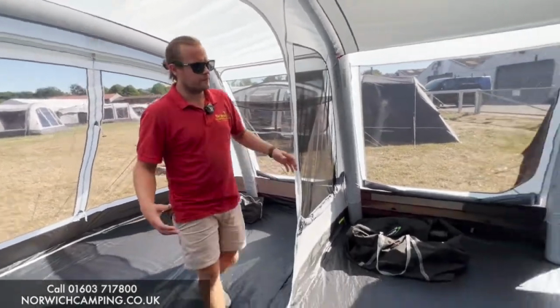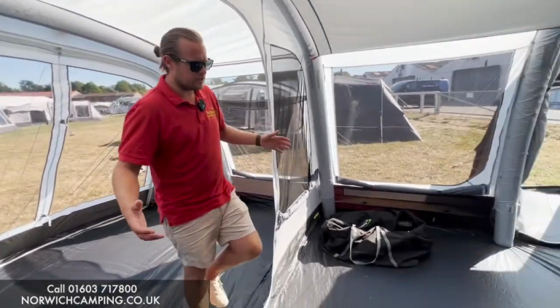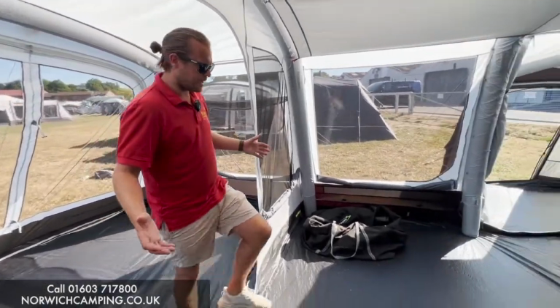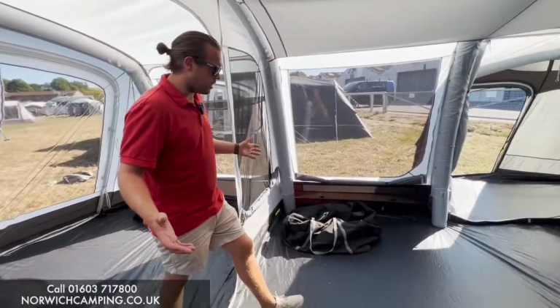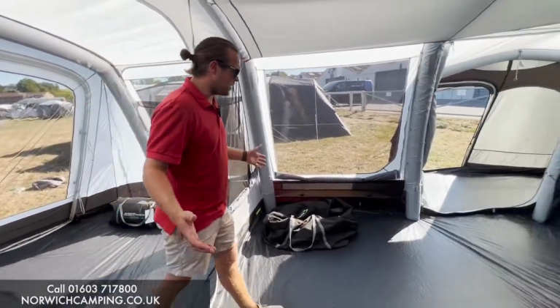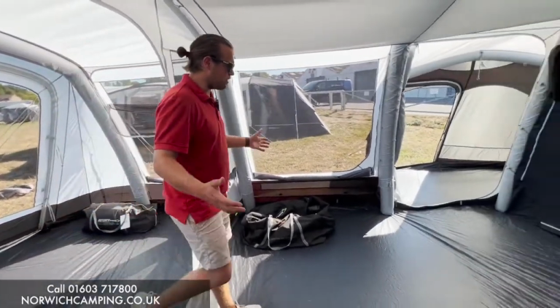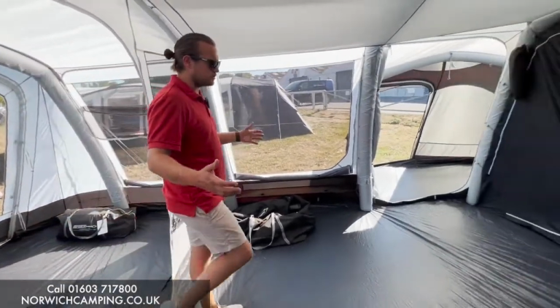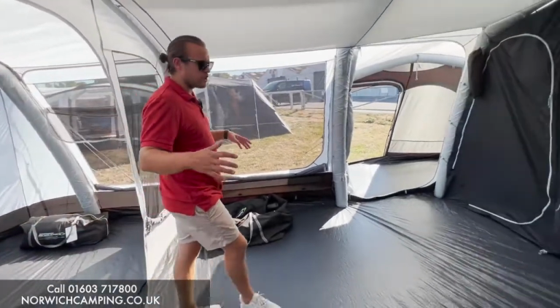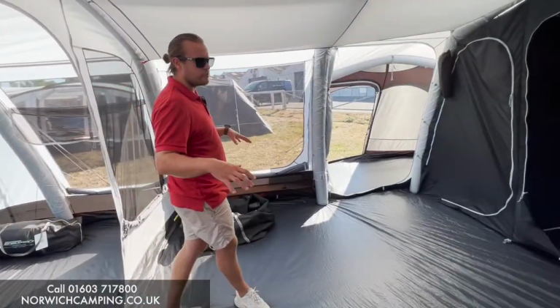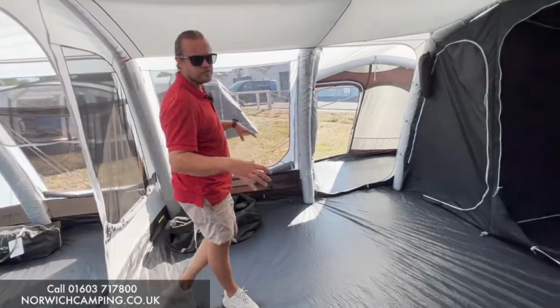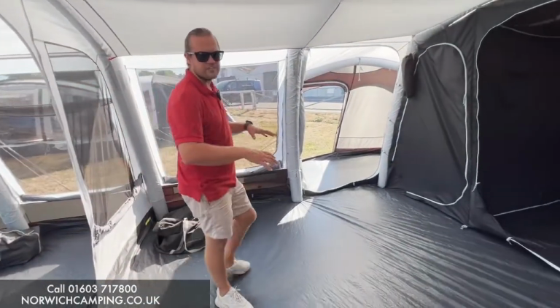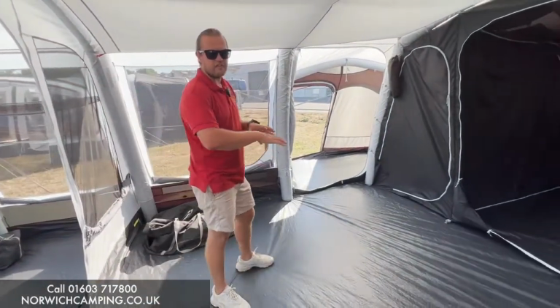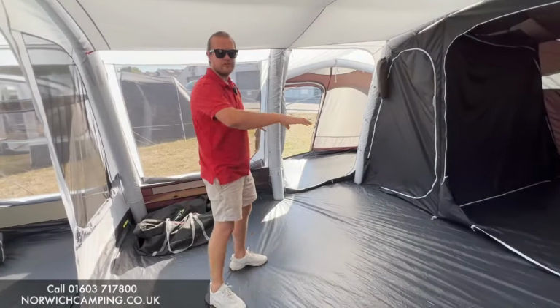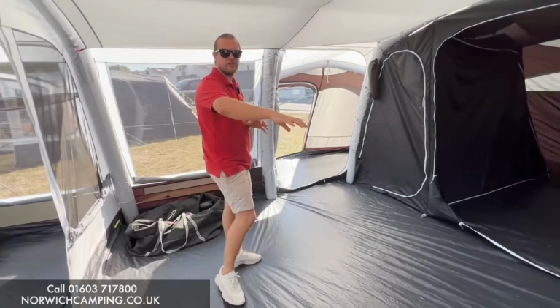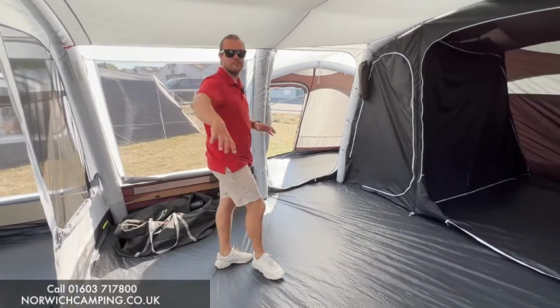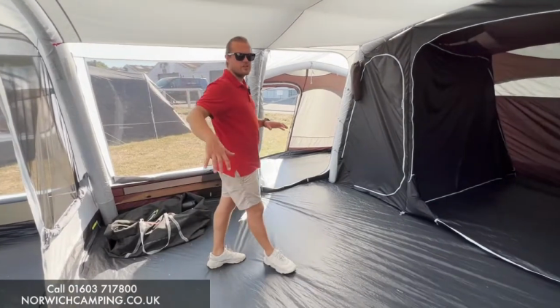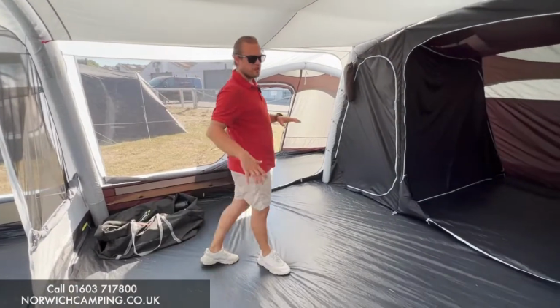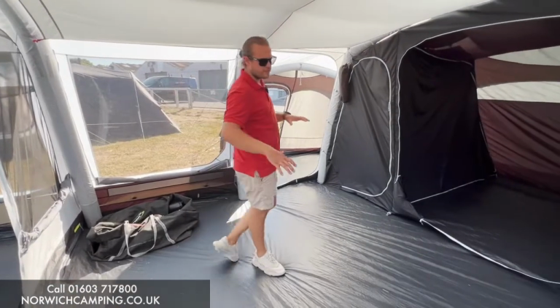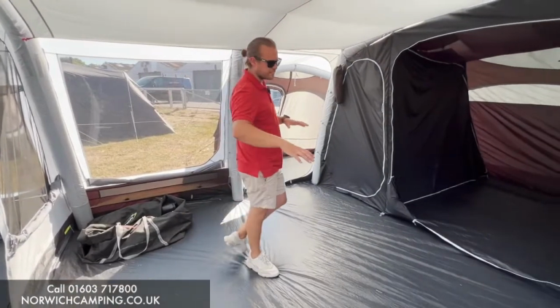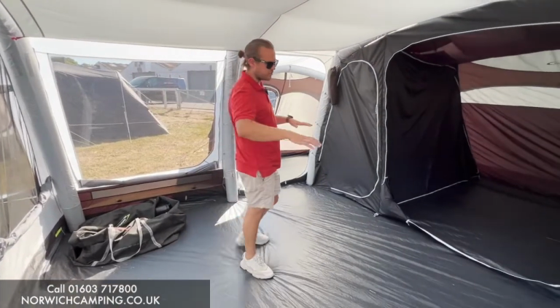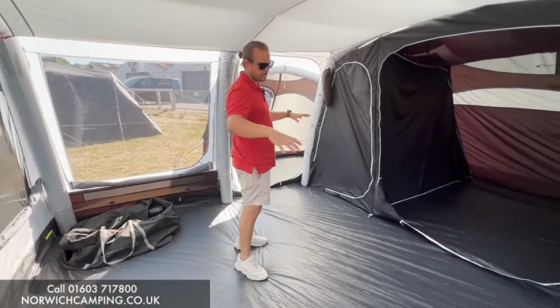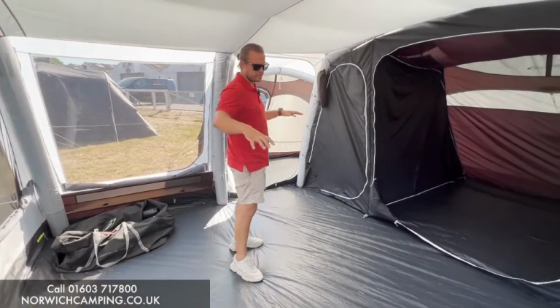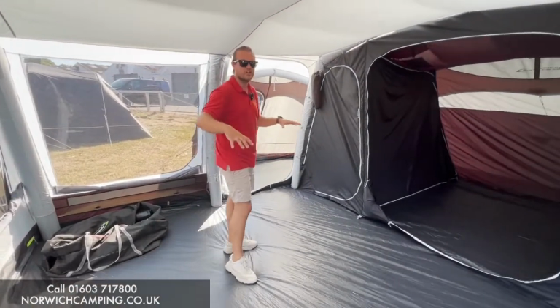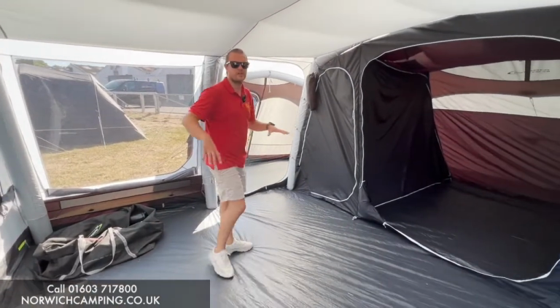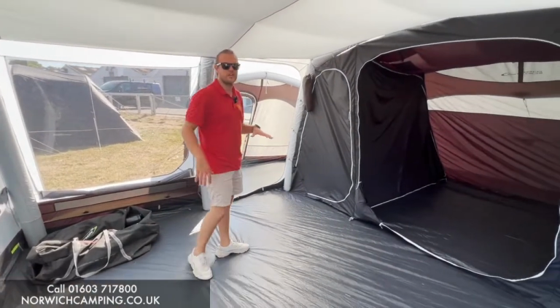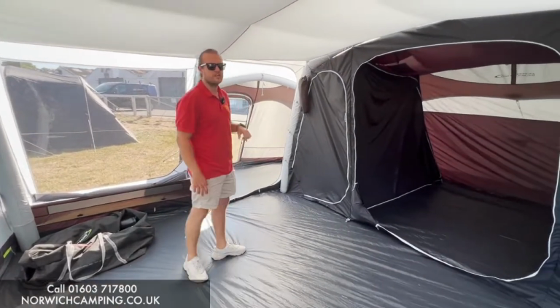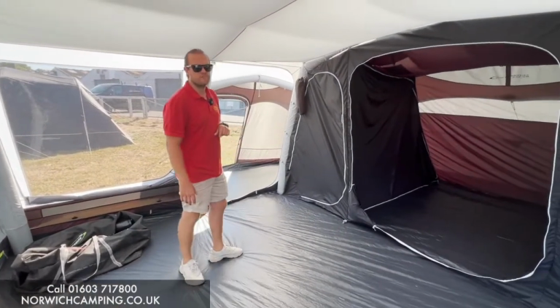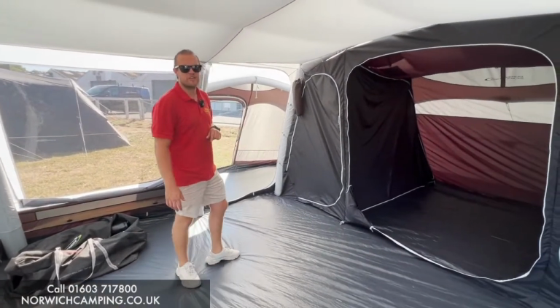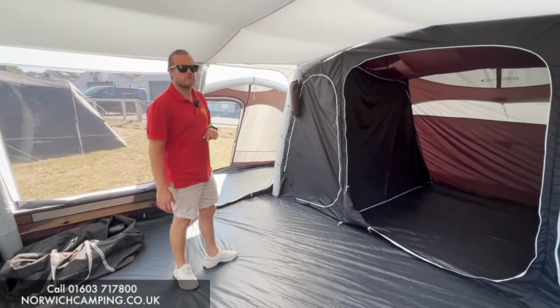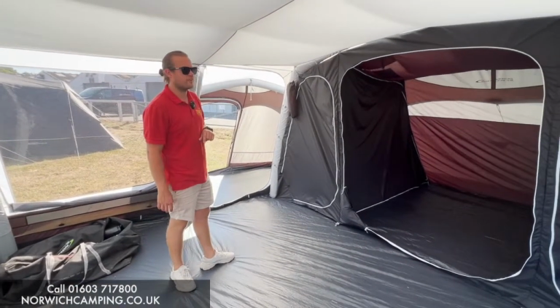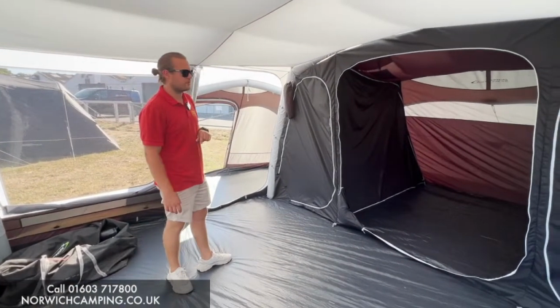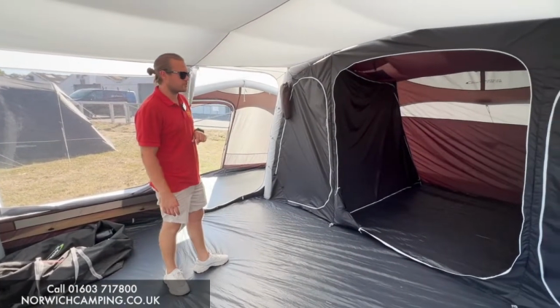In the main part of the tent, carpets are available for this area — a nice fleecy carpet that makes it feel a bit snug.